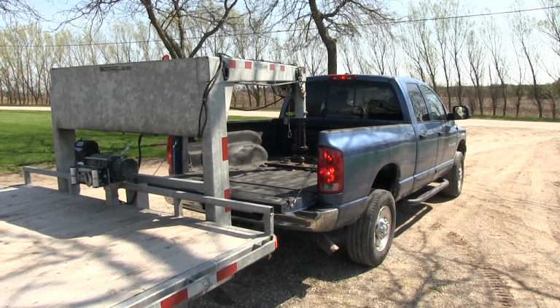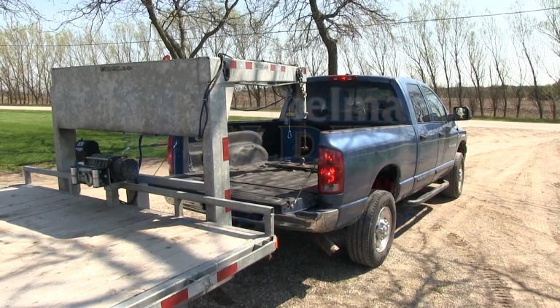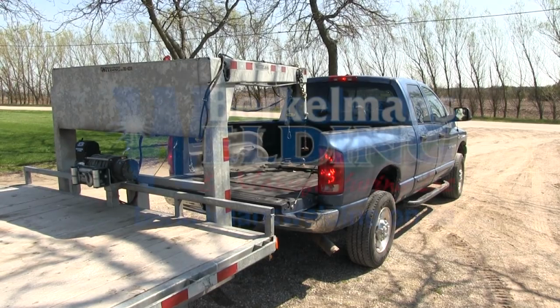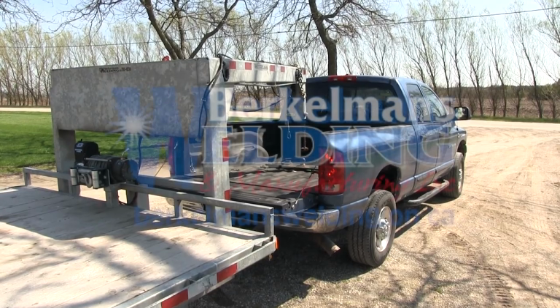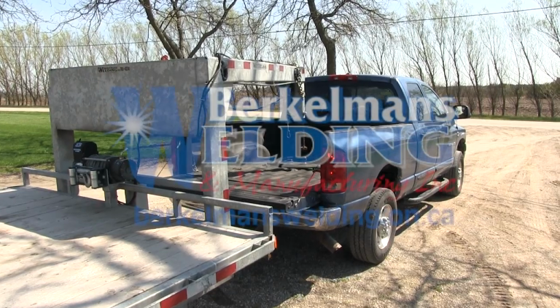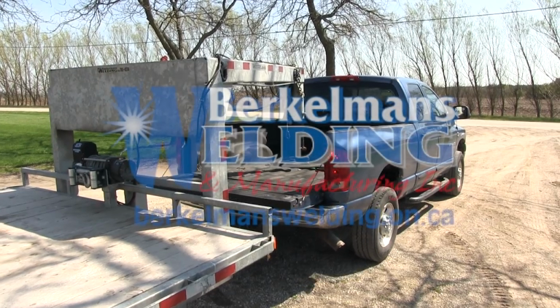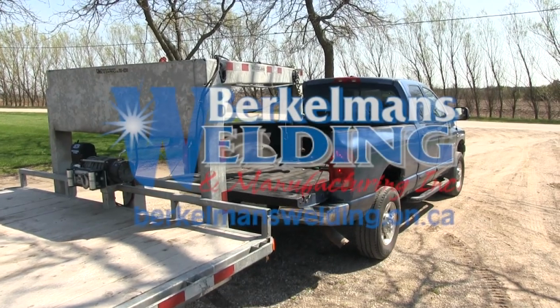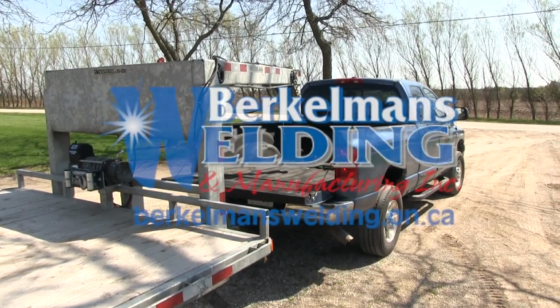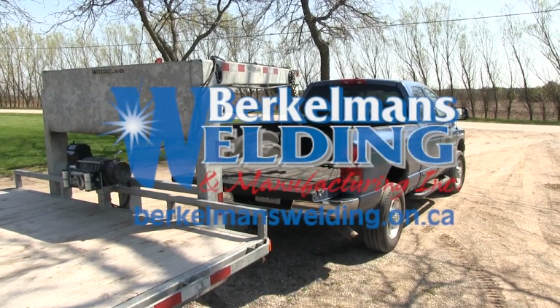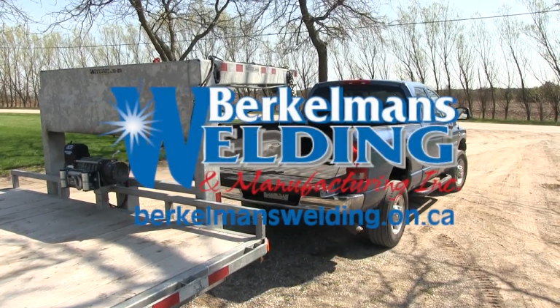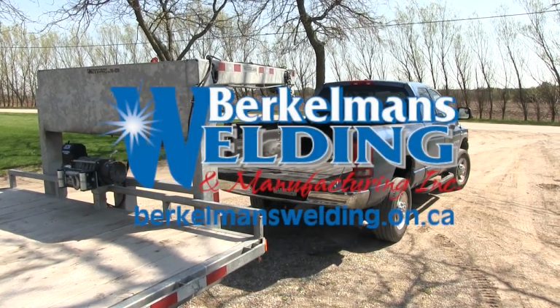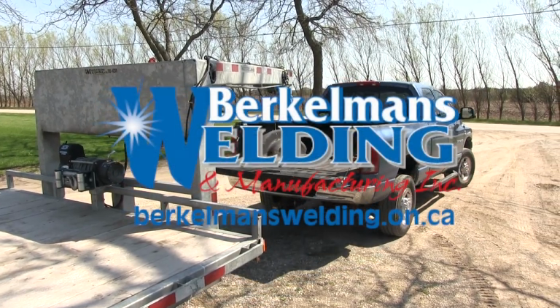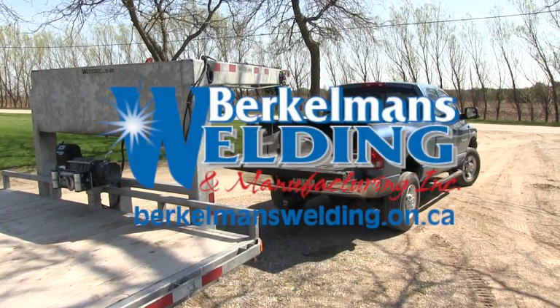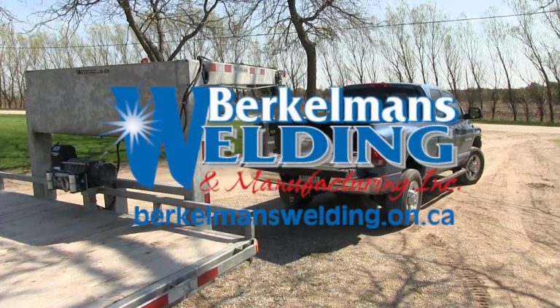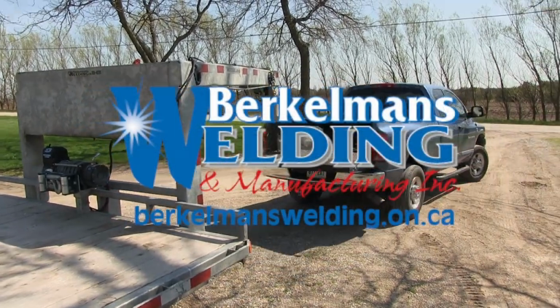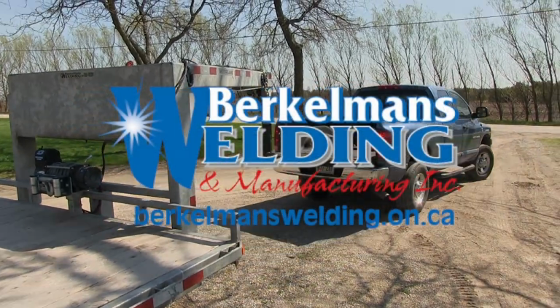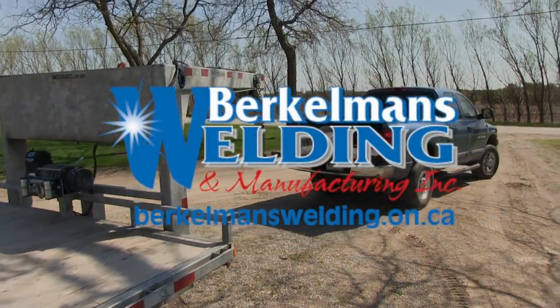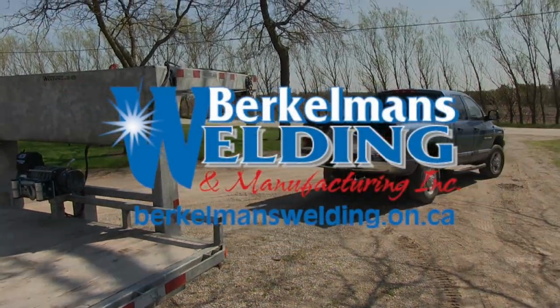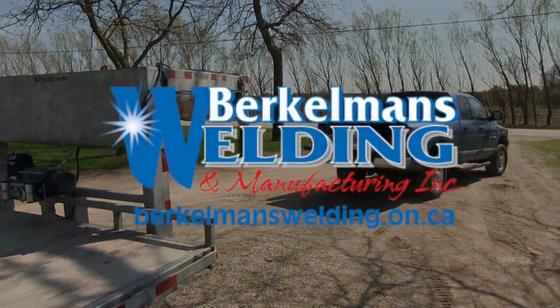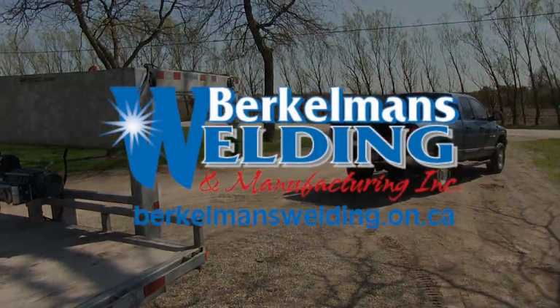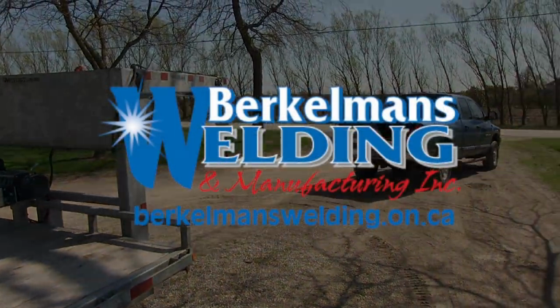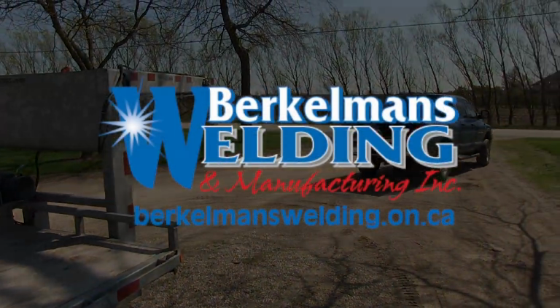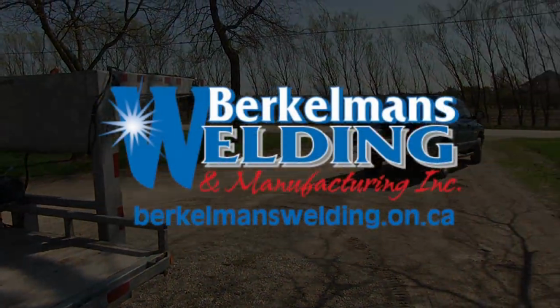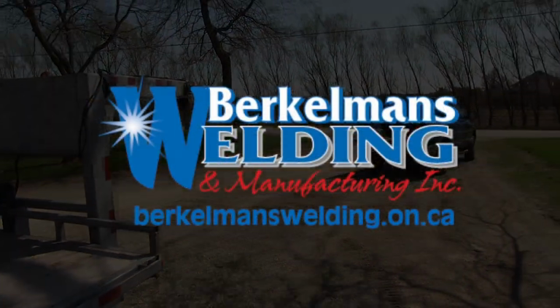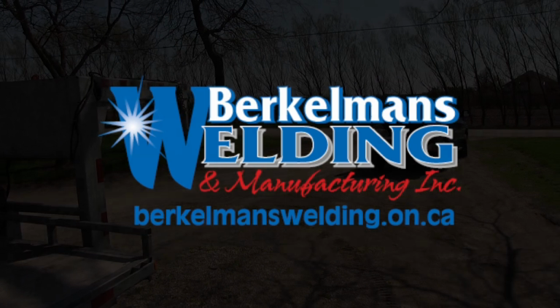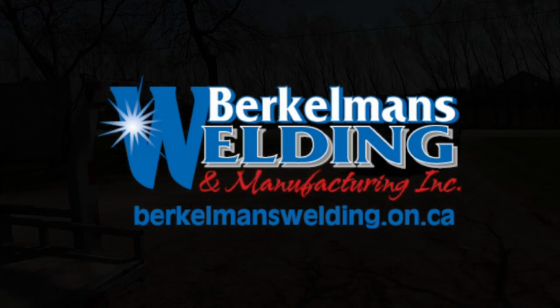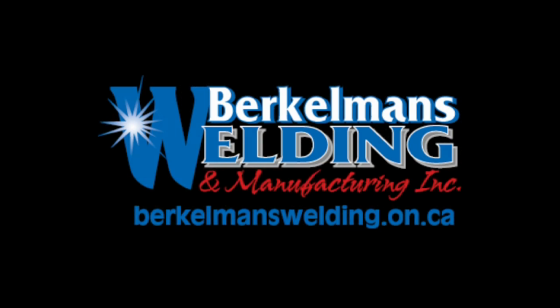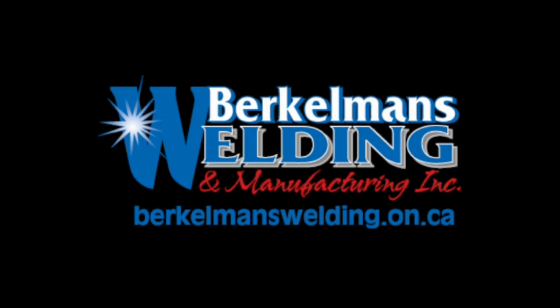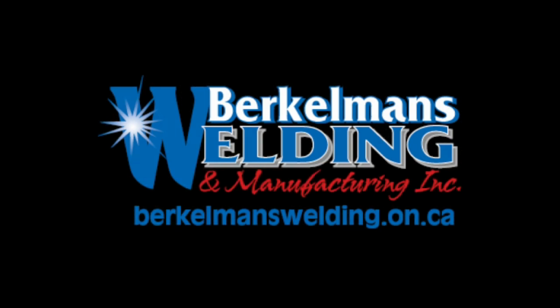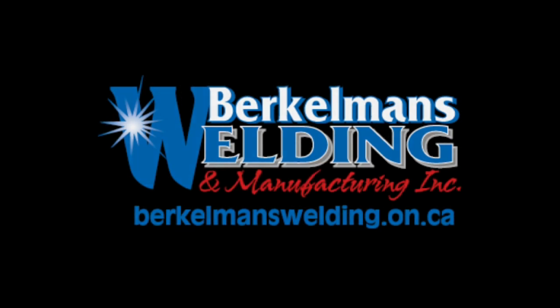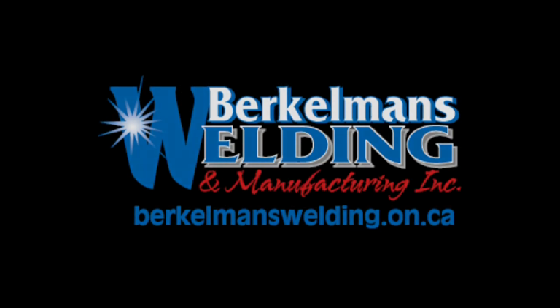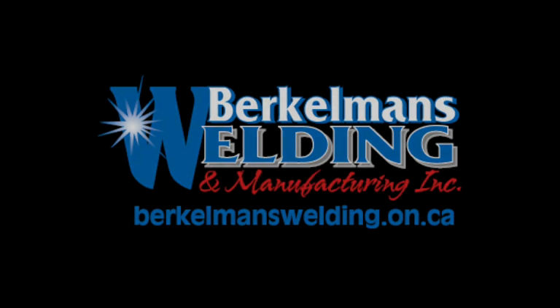Please visit our website at www.berkelmanswelding.on.ca for other trailer ideas.